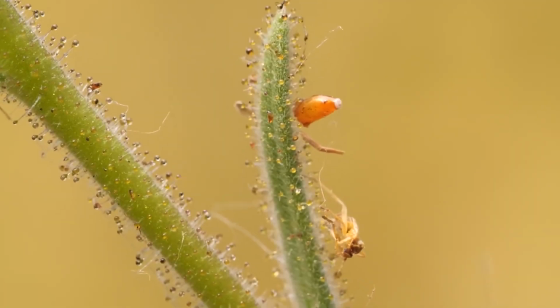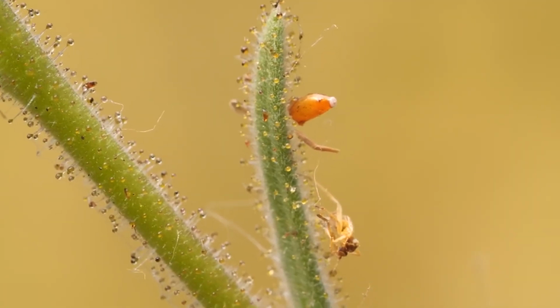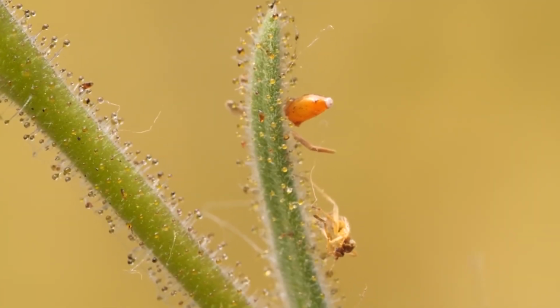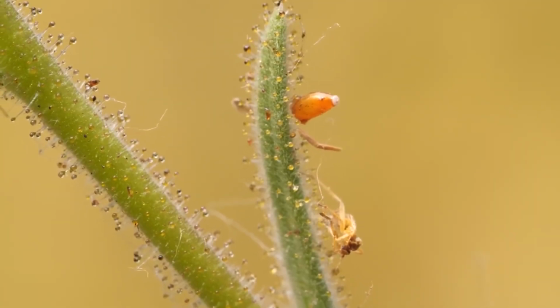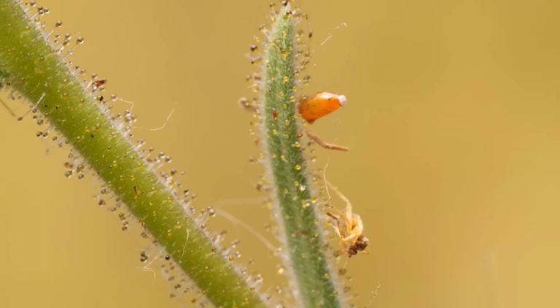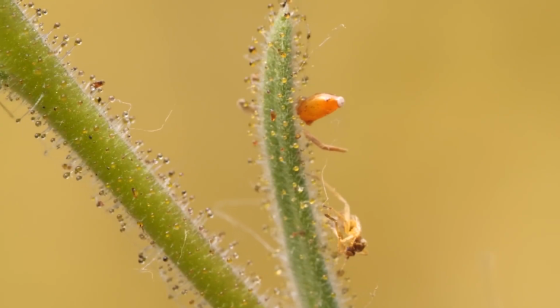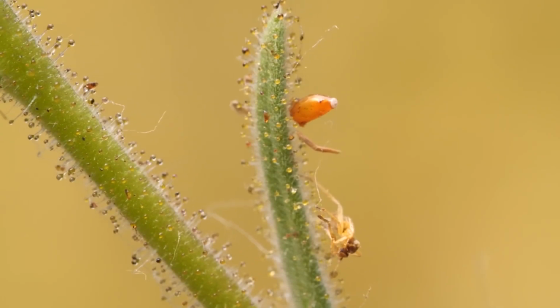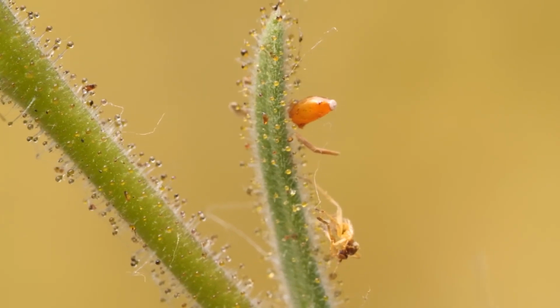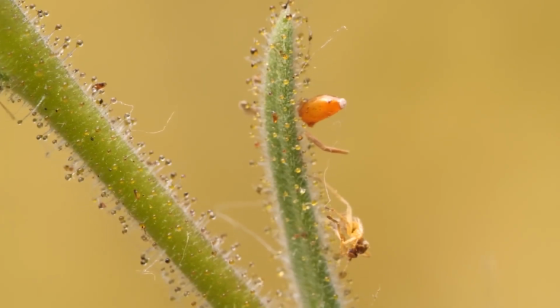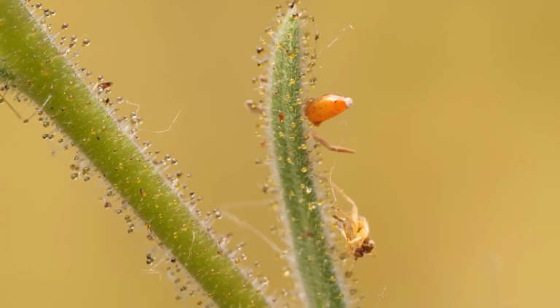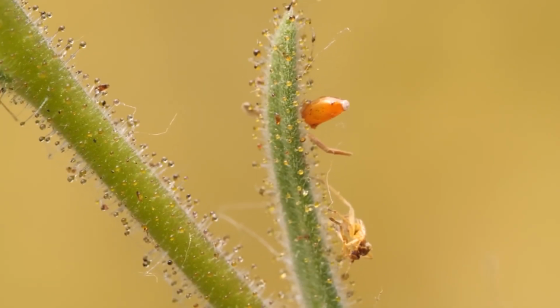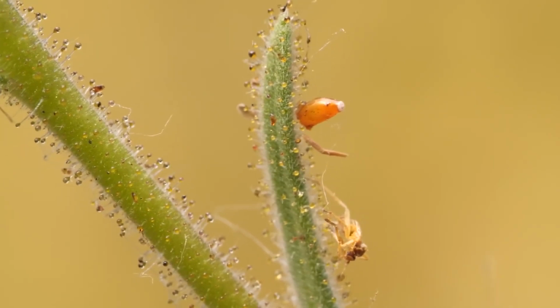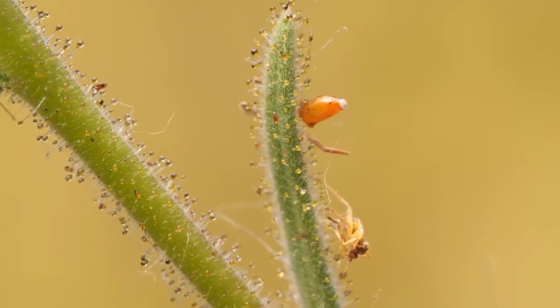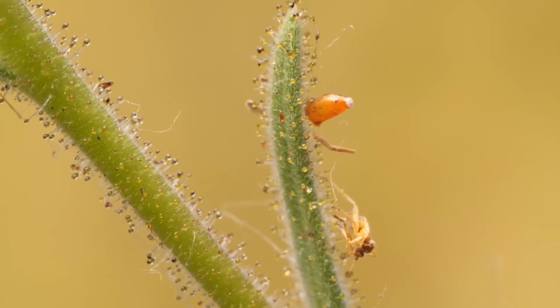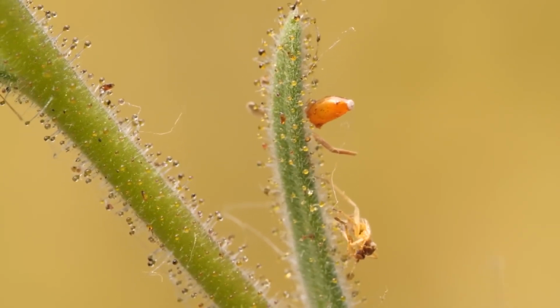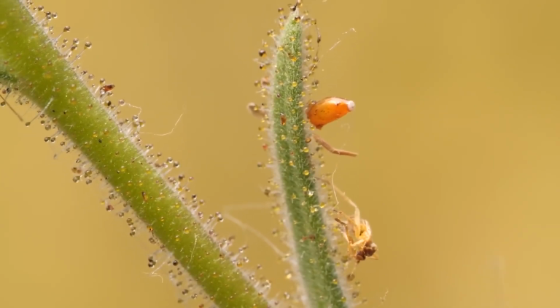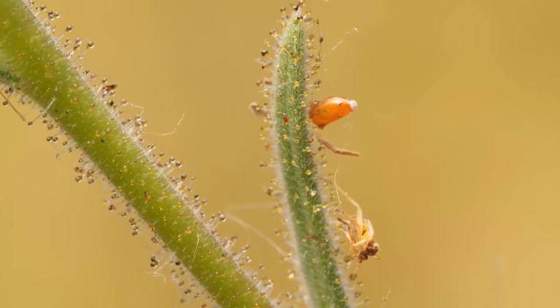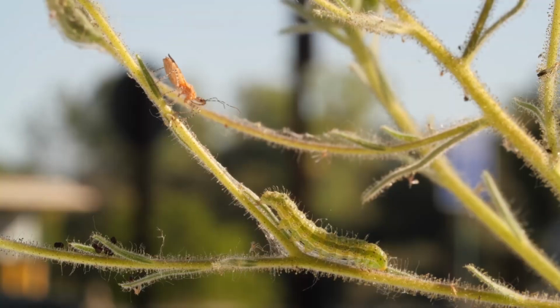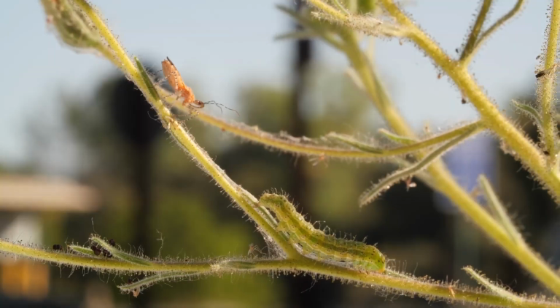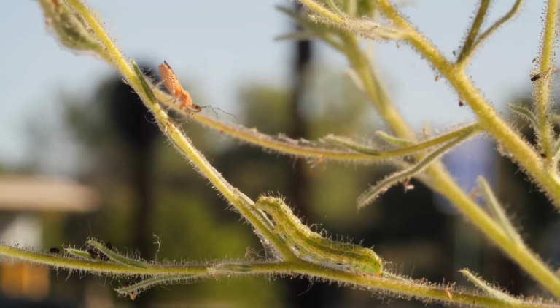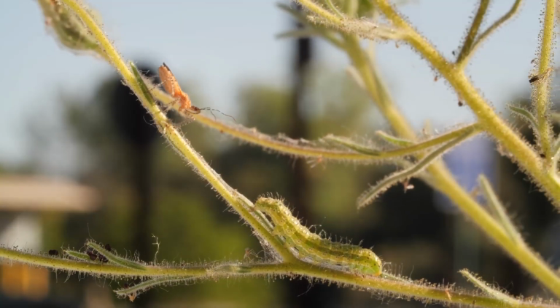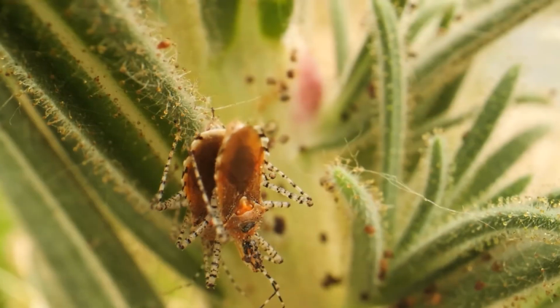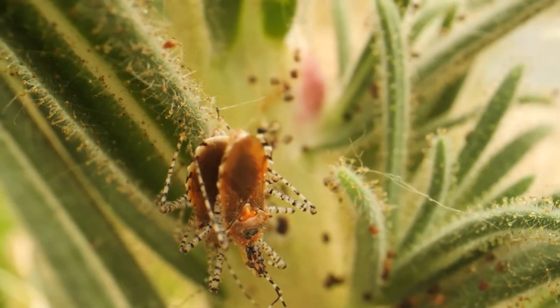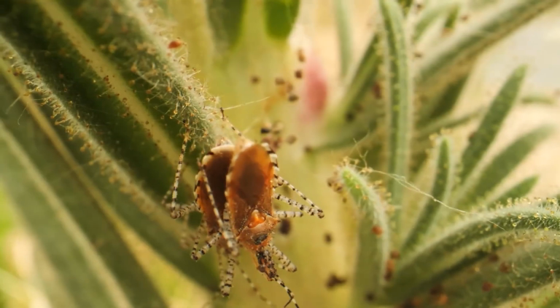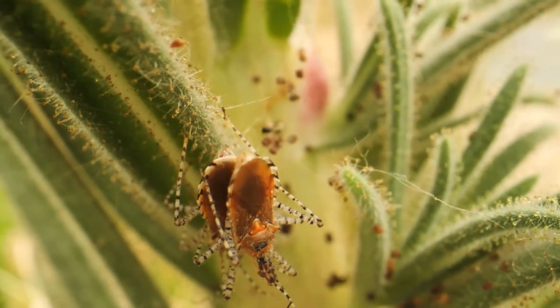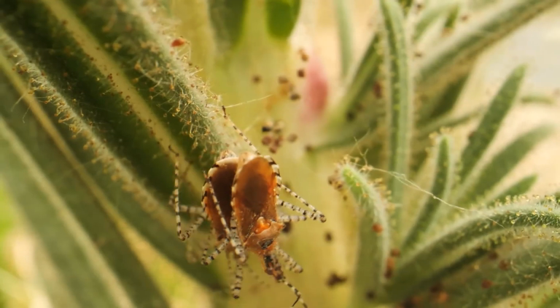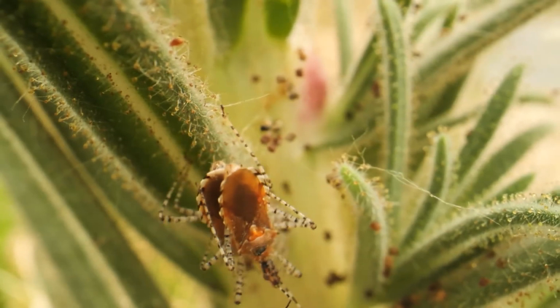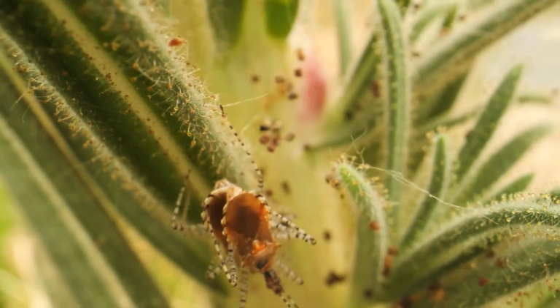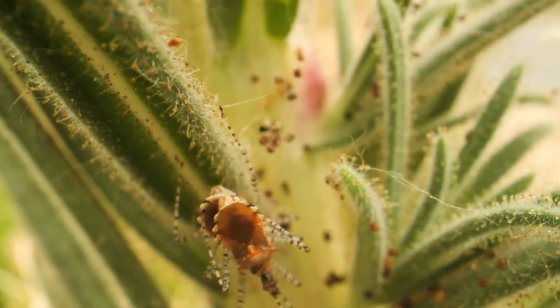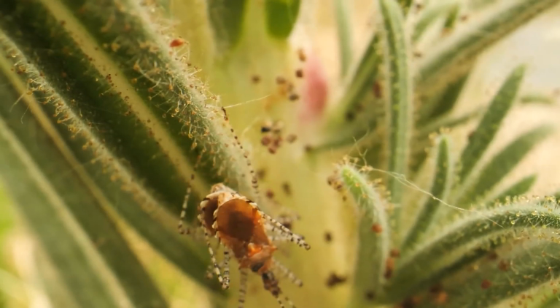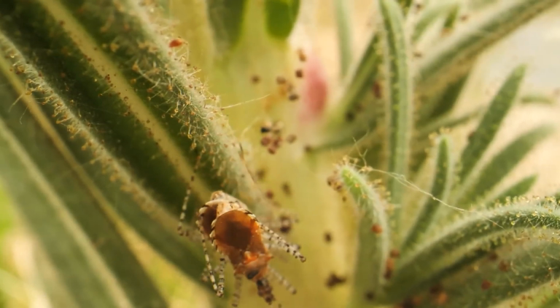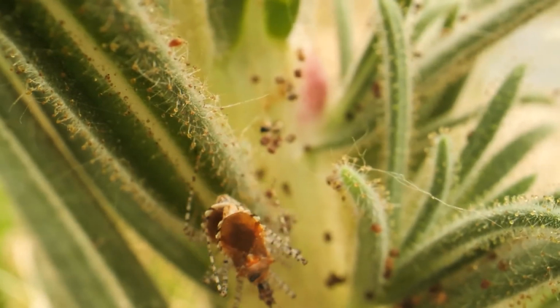The use of the shell as decoration and armor is thought to provide several benefits for the bug. First, it helps to camouflage the bug, making it more difficult for predators to spot. Second, it provides the bug with some protection from predators. Third, it may help to attract mates.